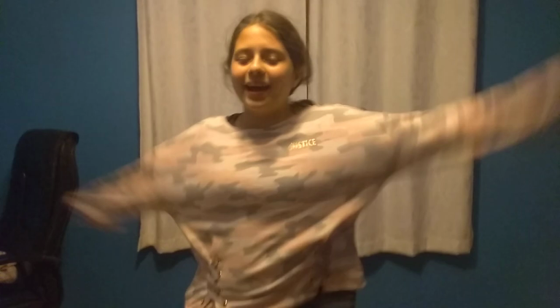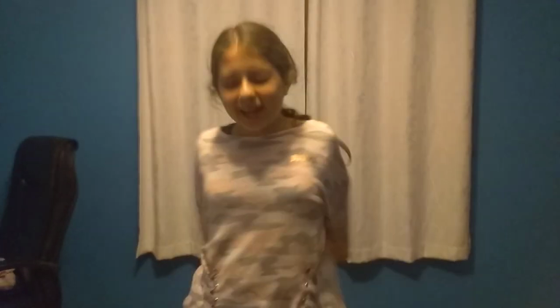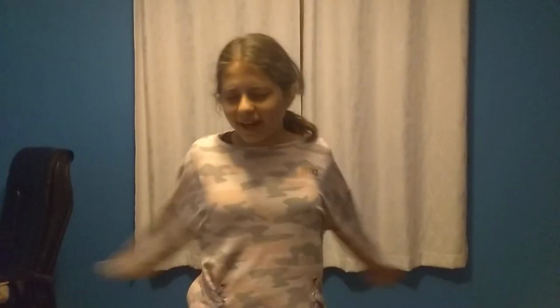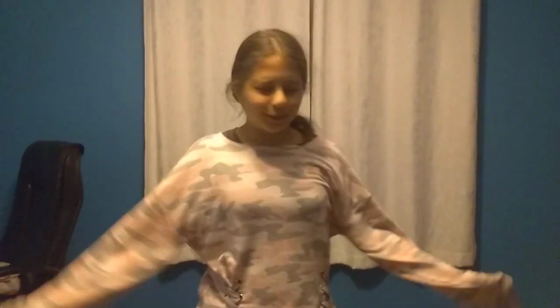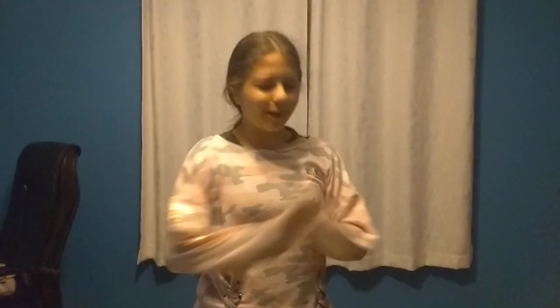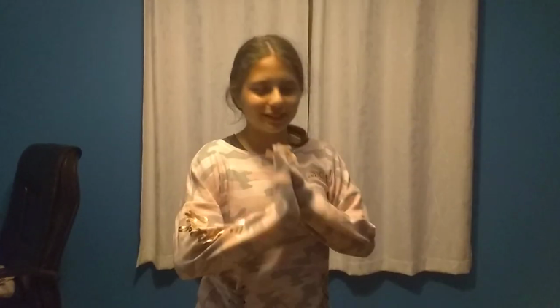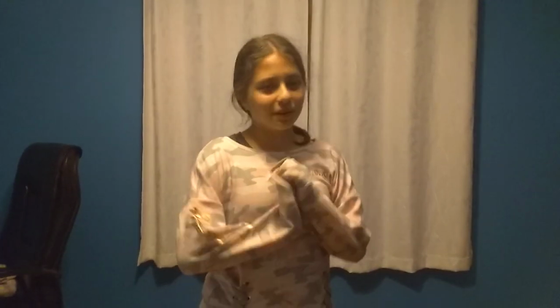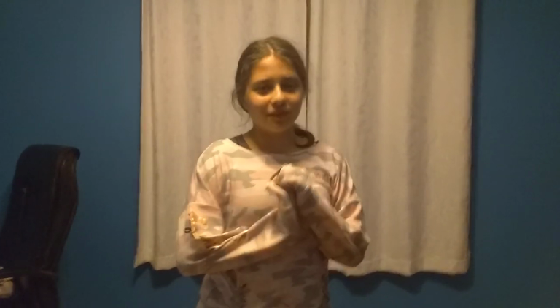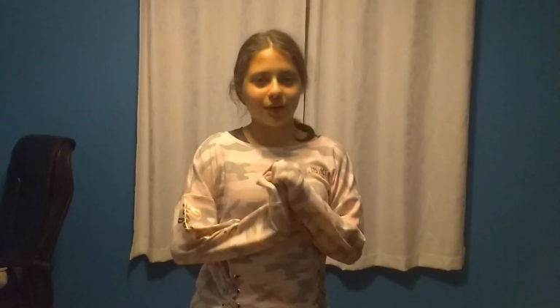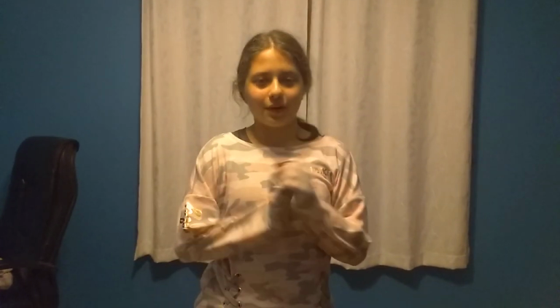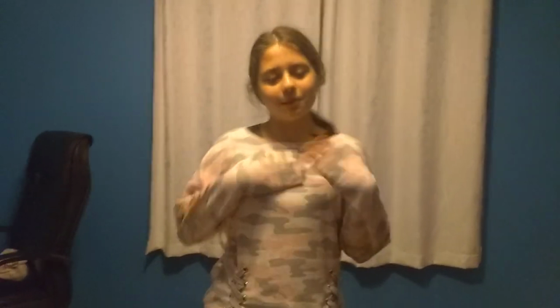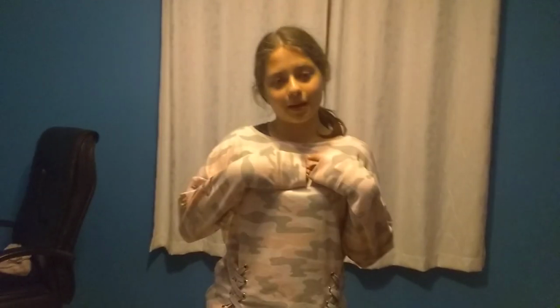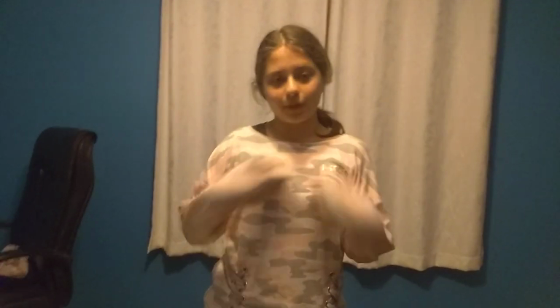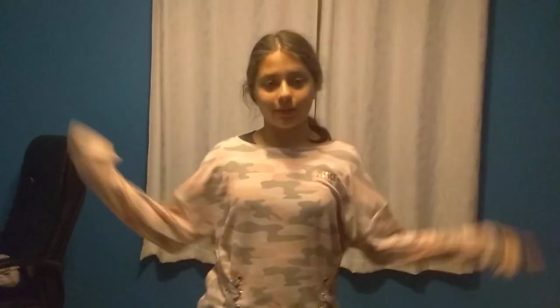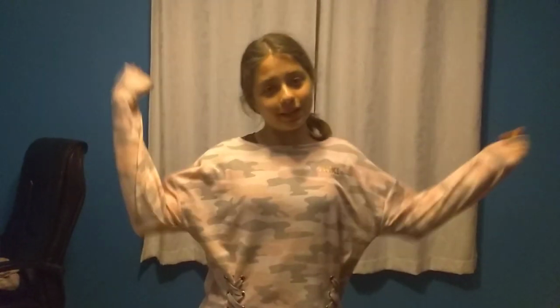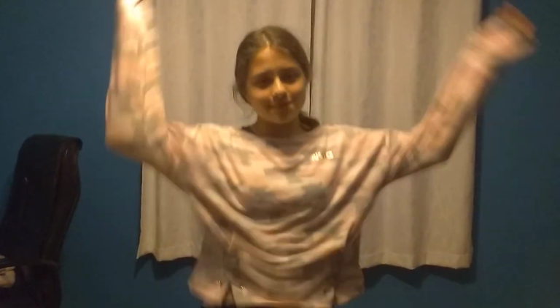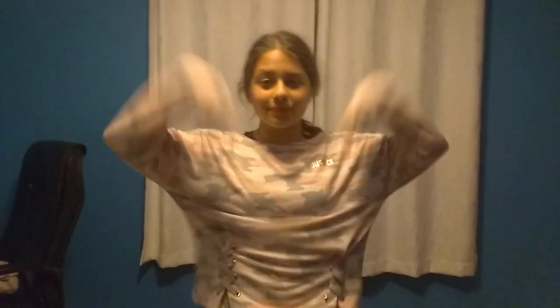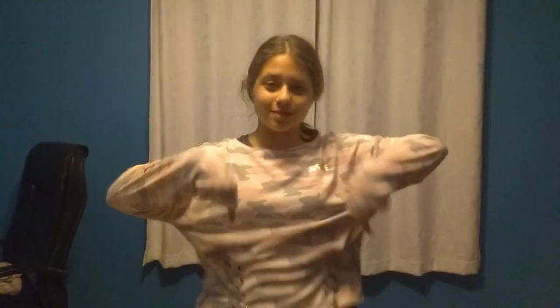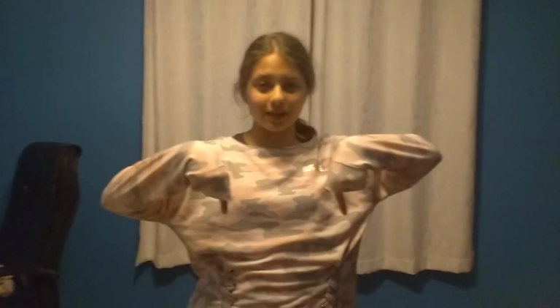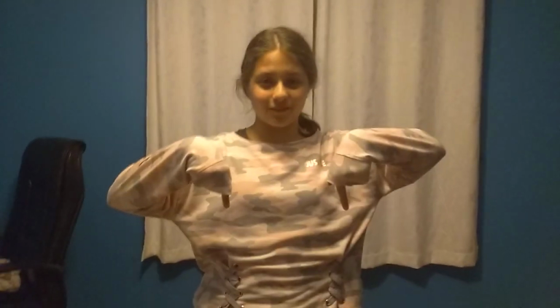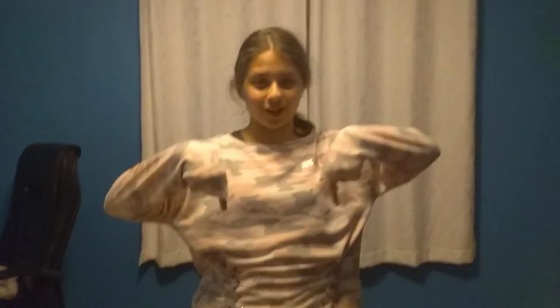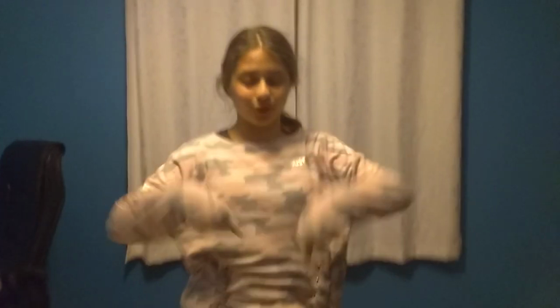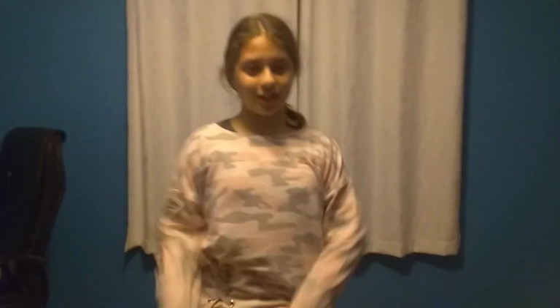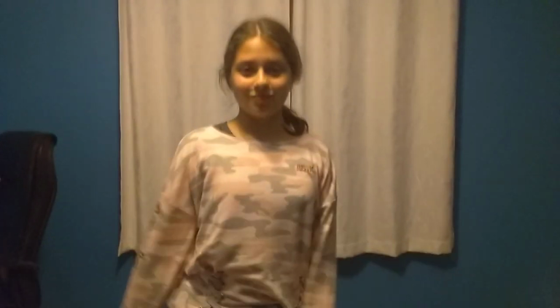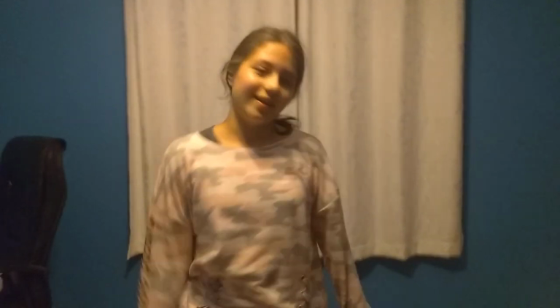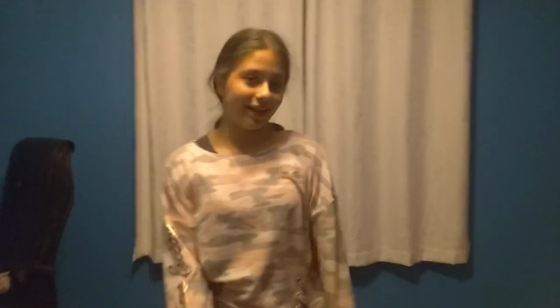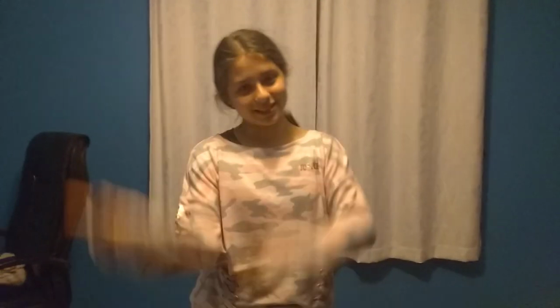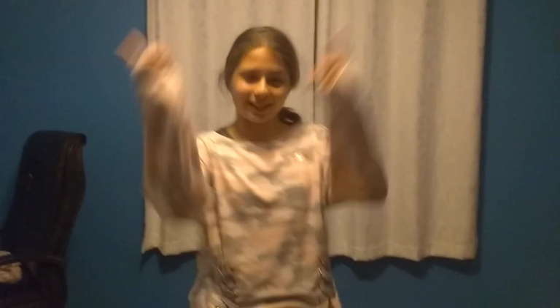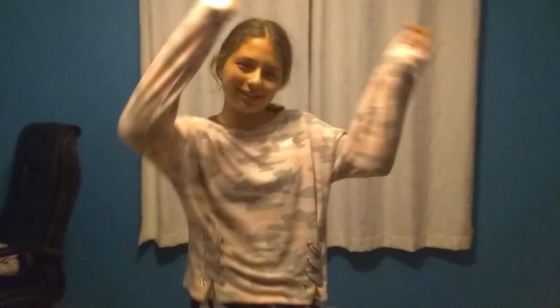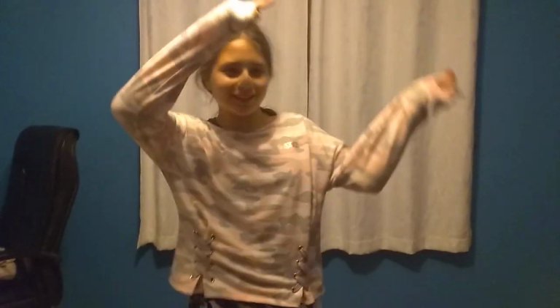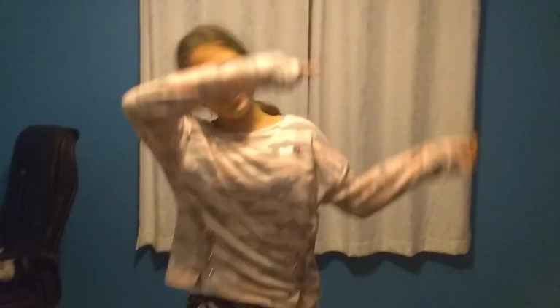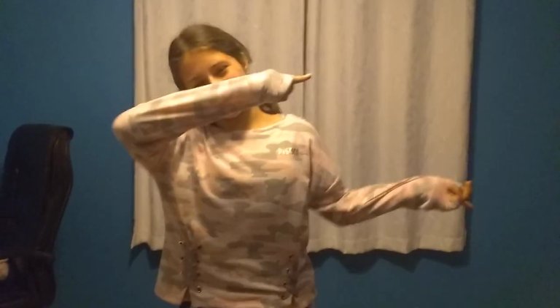Hey guys, welcome back to my video. I'm Gabby and this is my evening routine. Let's get on to the video.